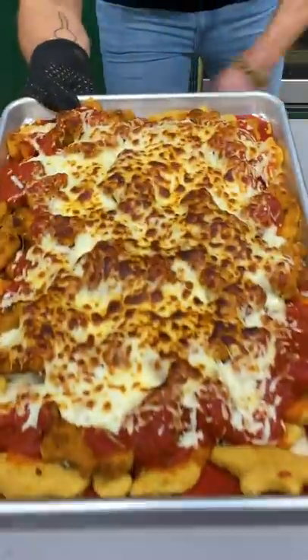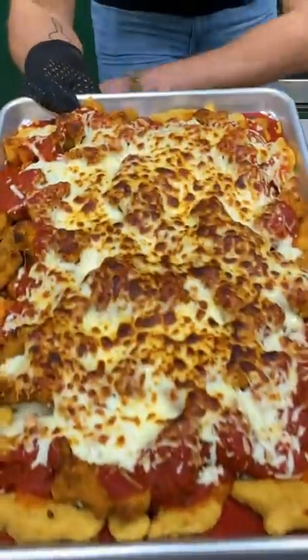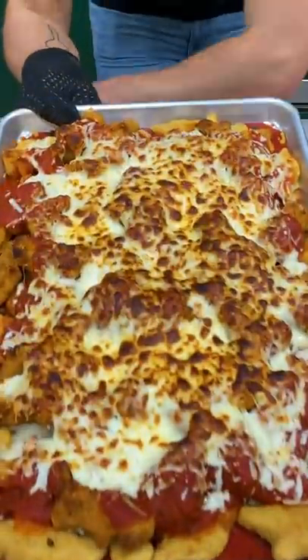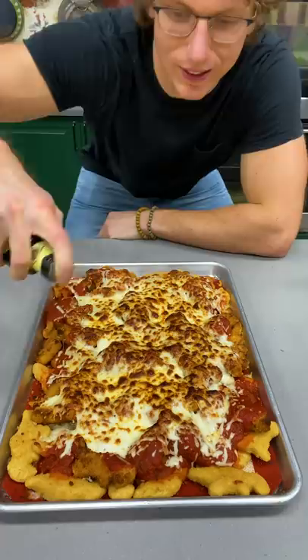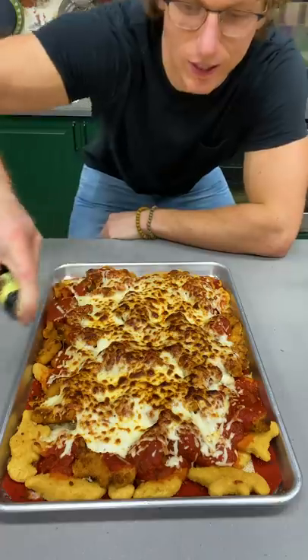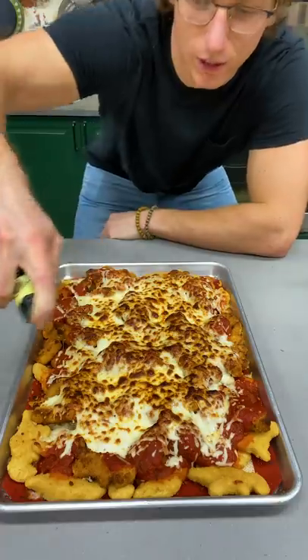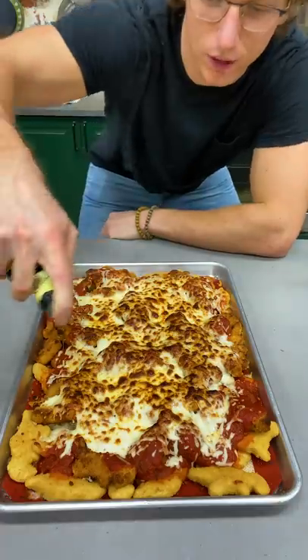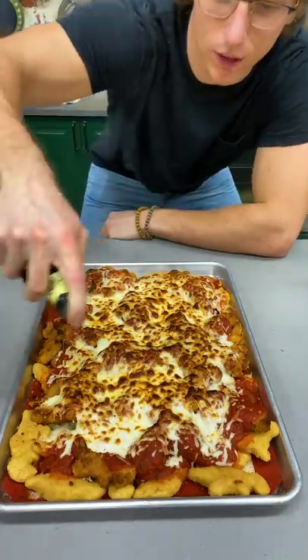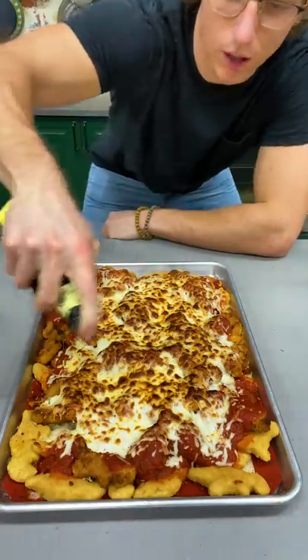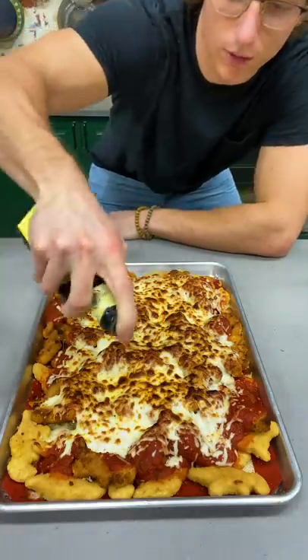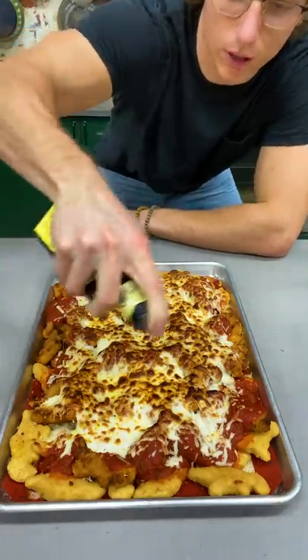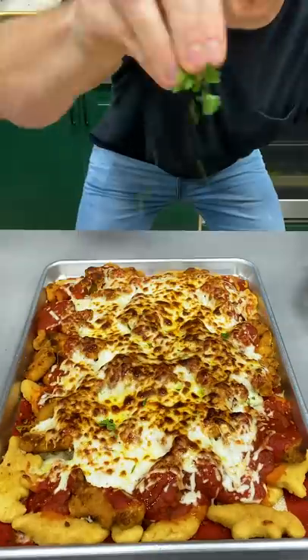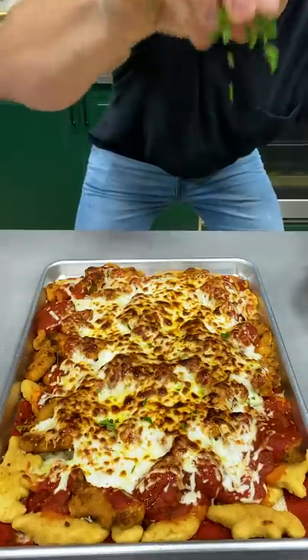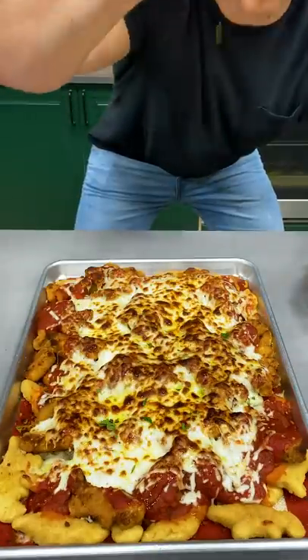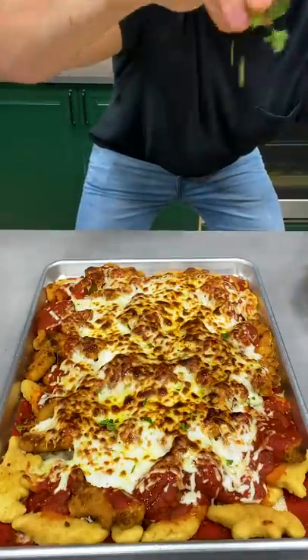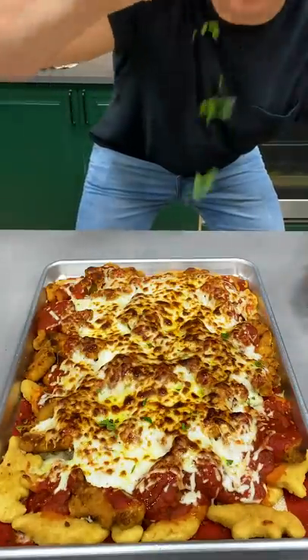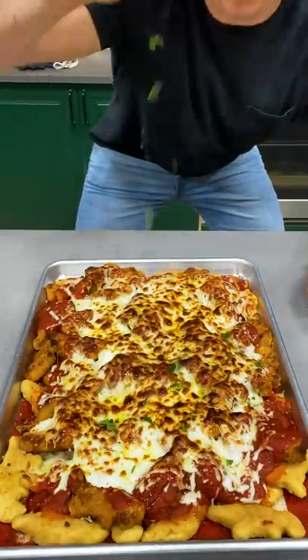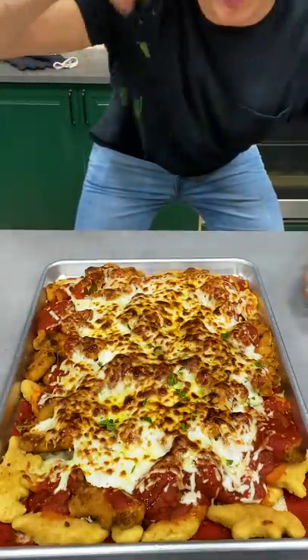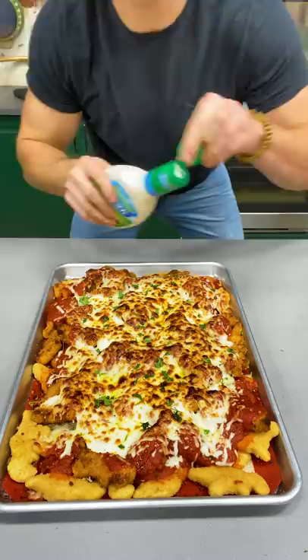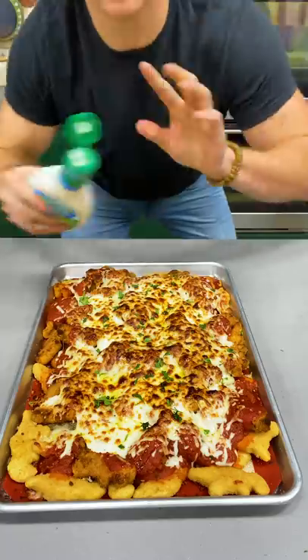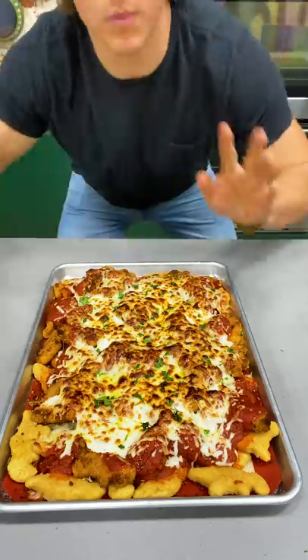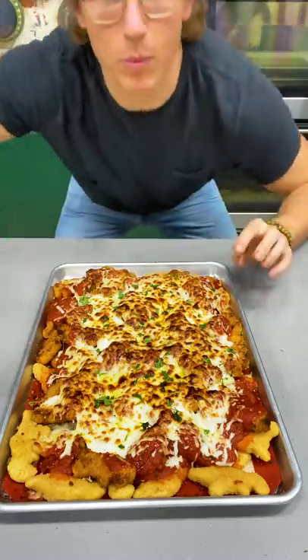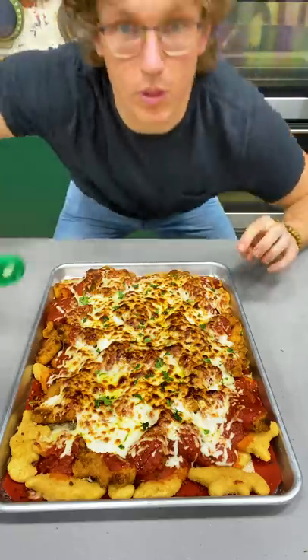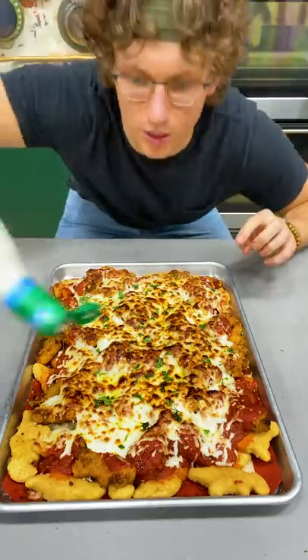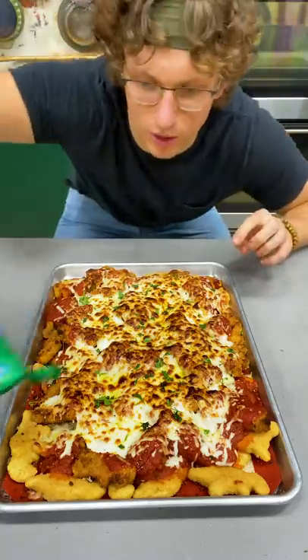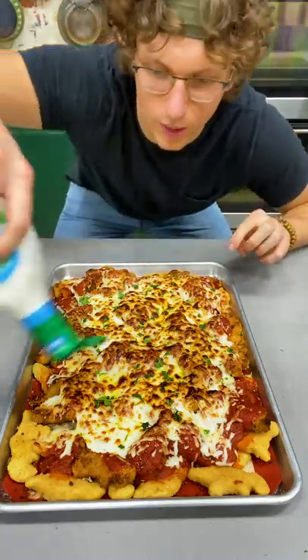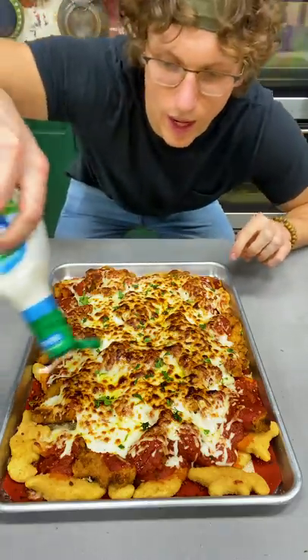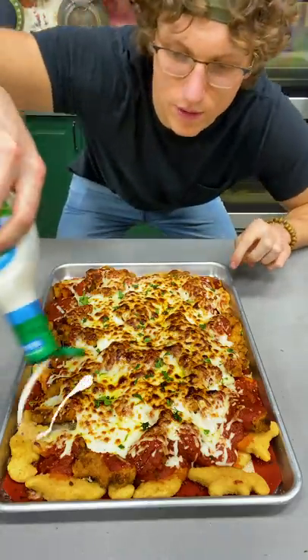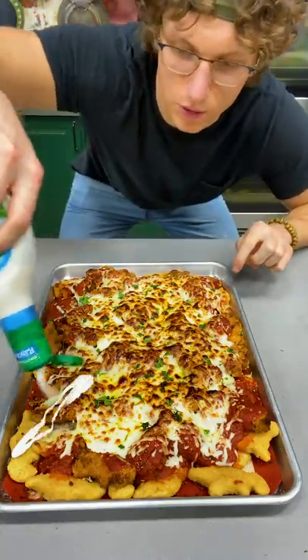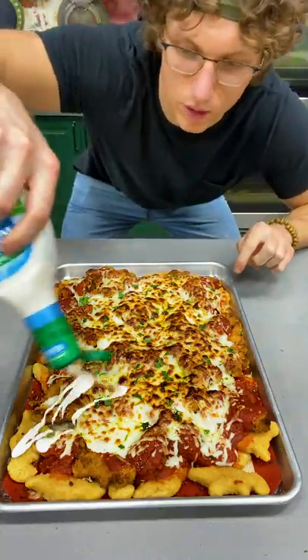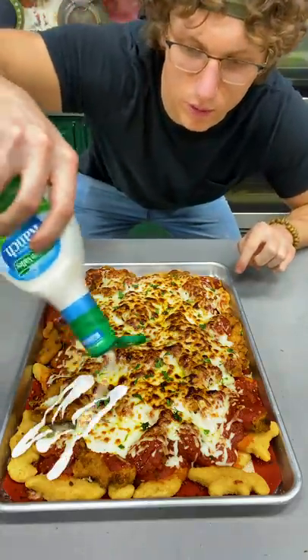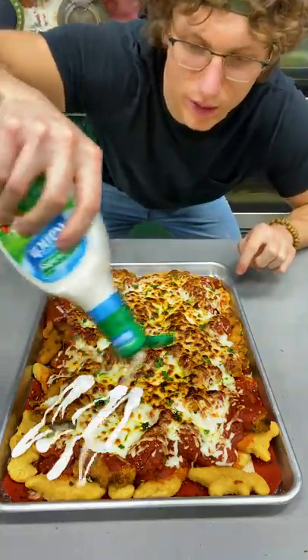Look at all that. Nice, healthy glug of olive oil. Parsley from up high so it scatters. Just on my portion, I'm gonna go a hefty squiggle of ranch.